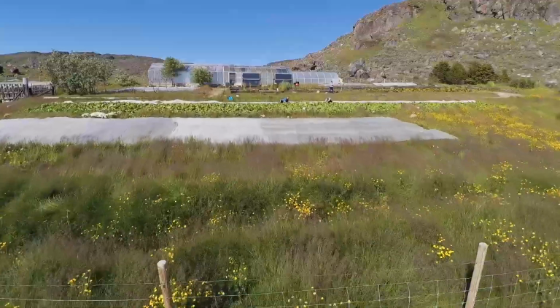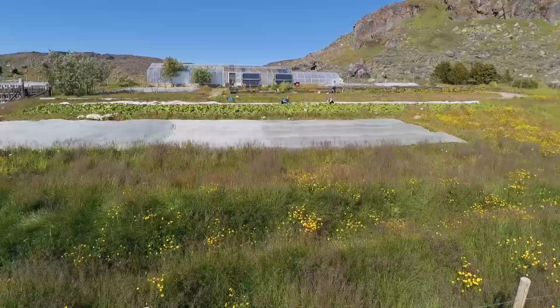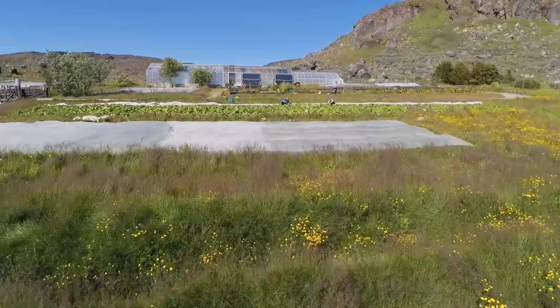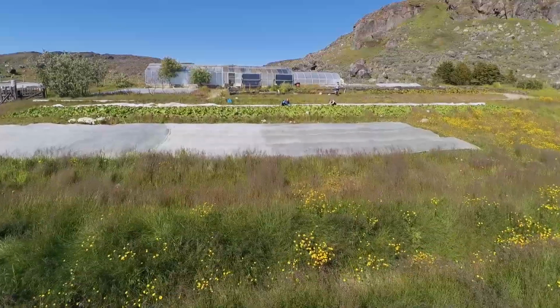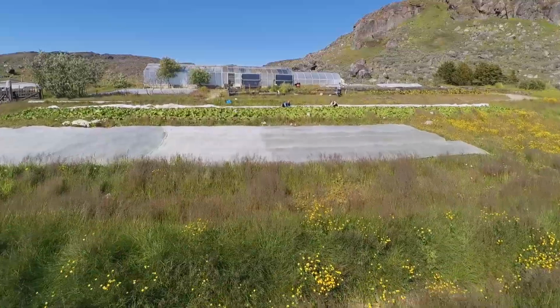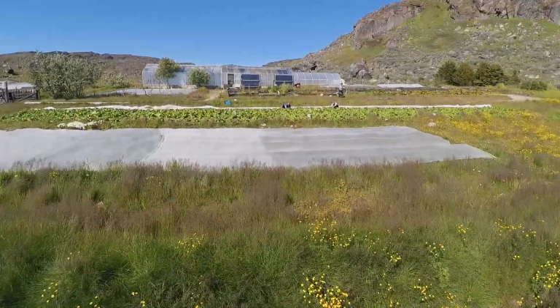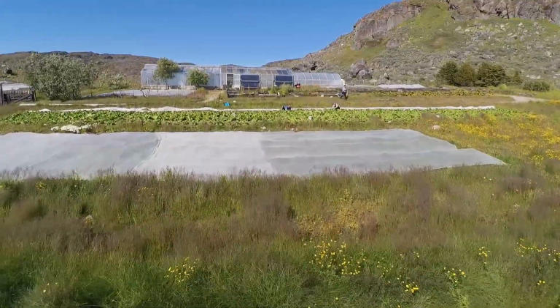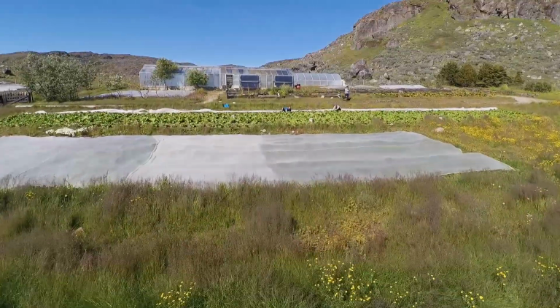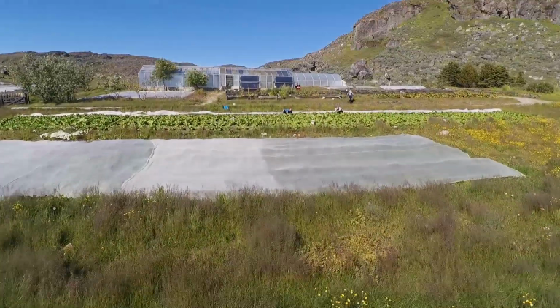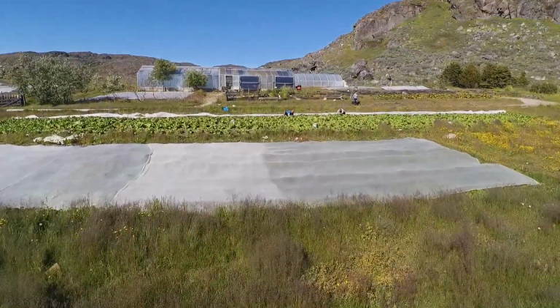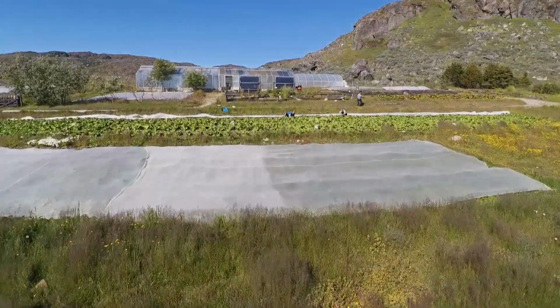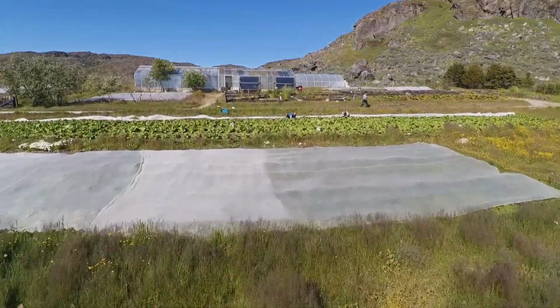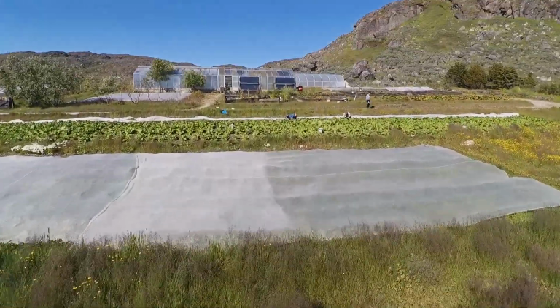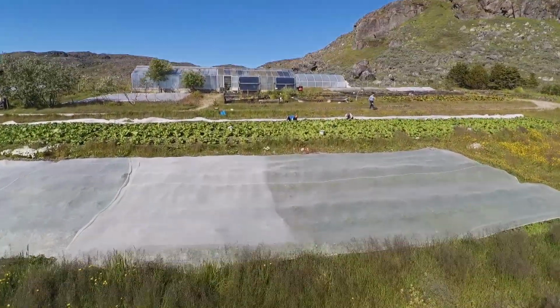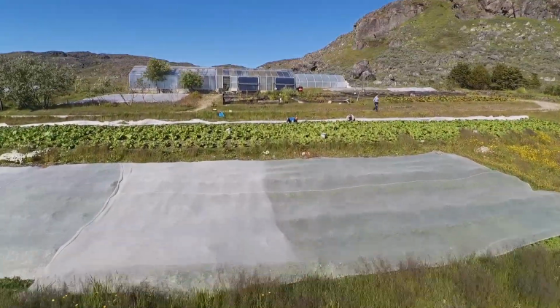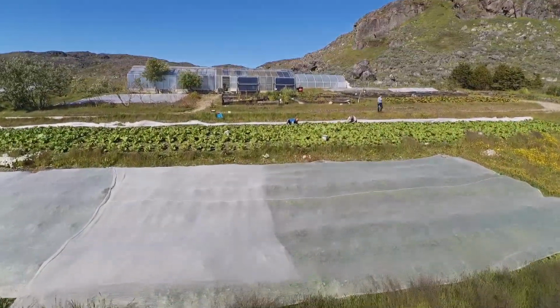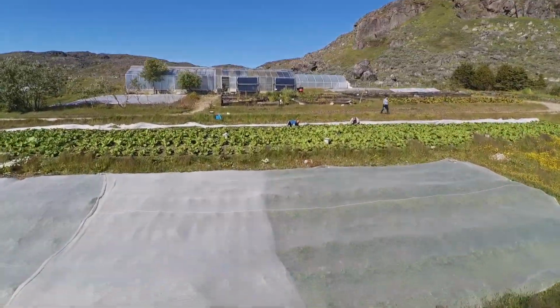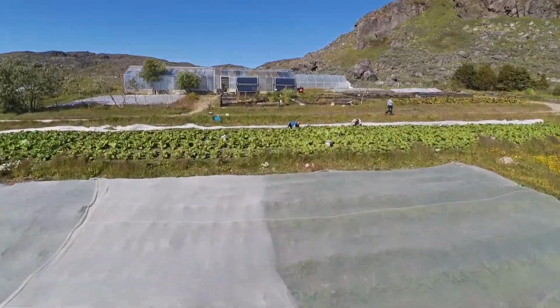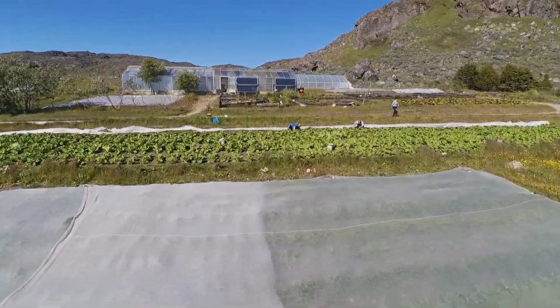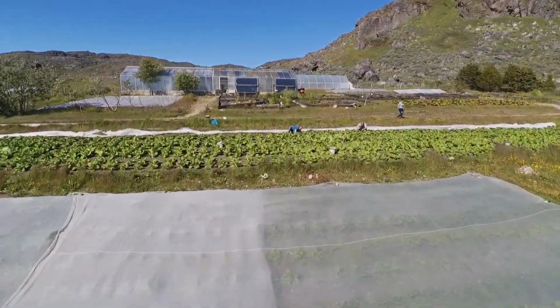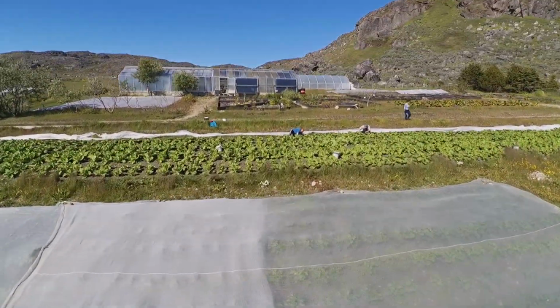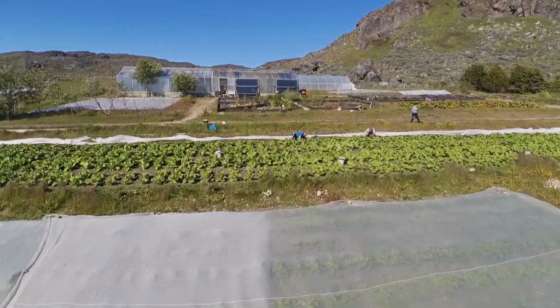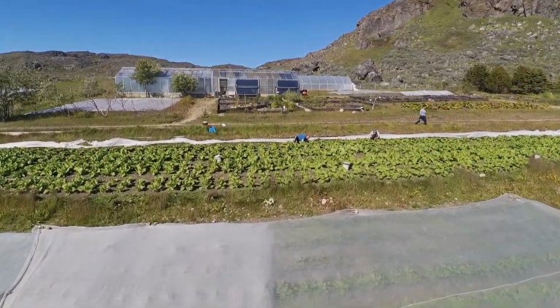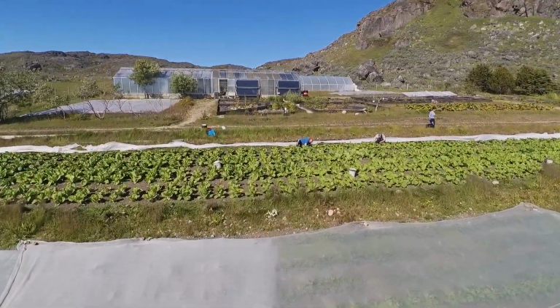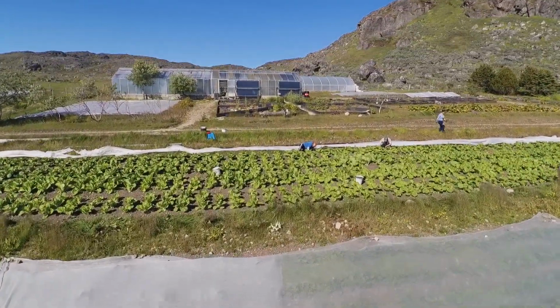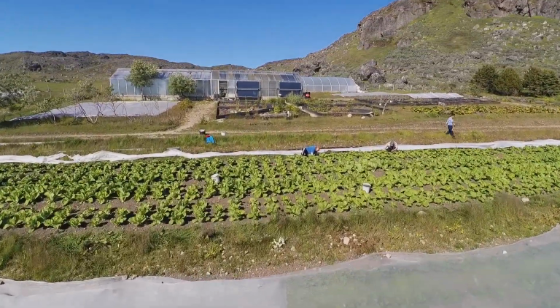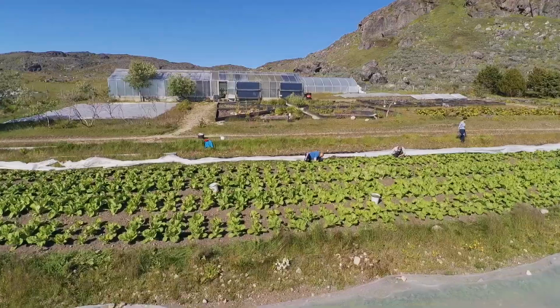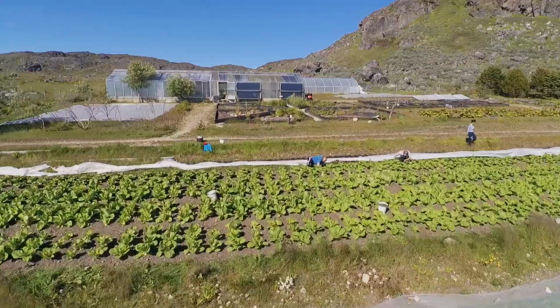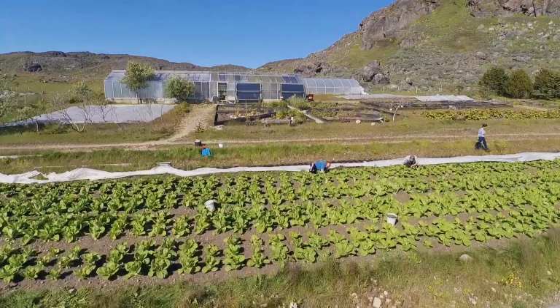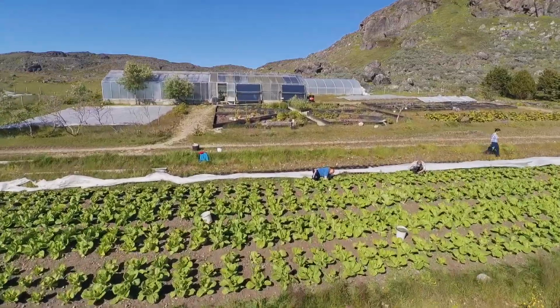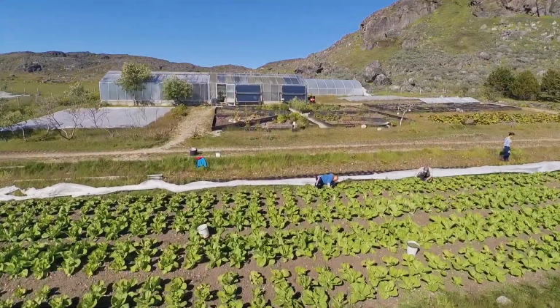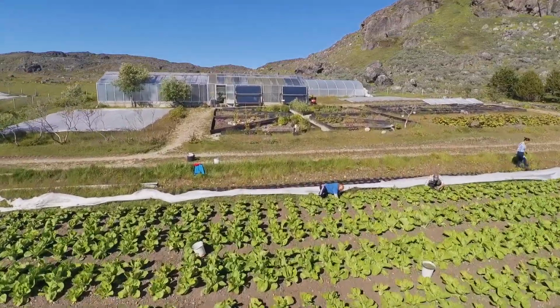Now more and more people are trying to get into growing vegetables. It's exciting.